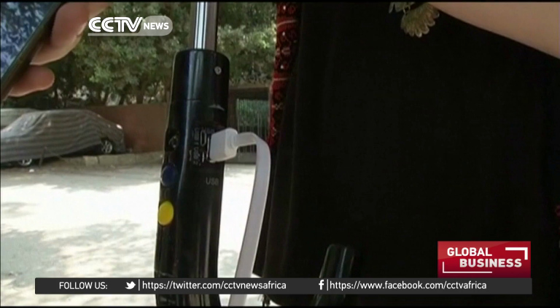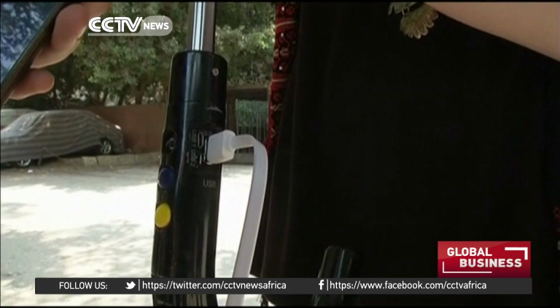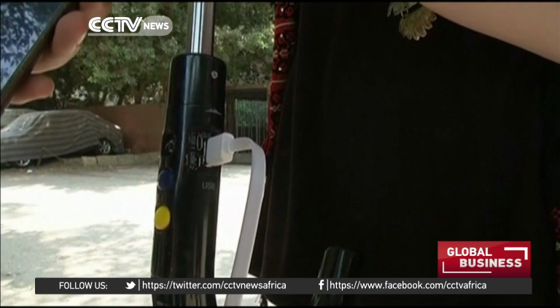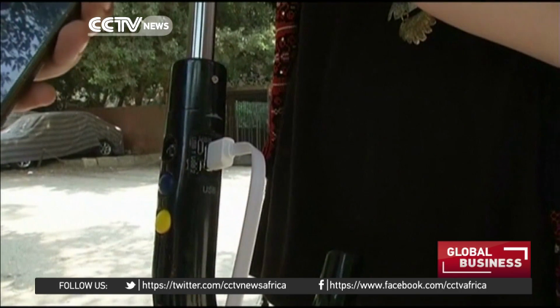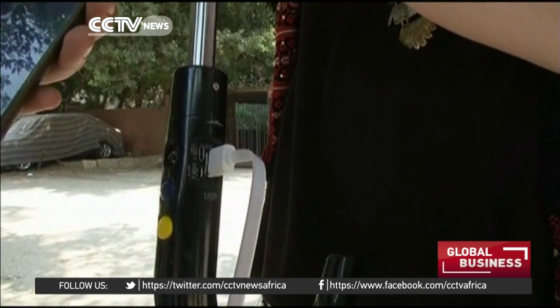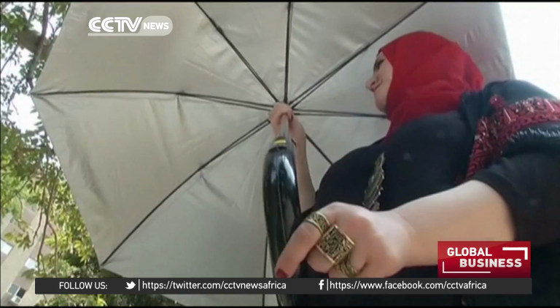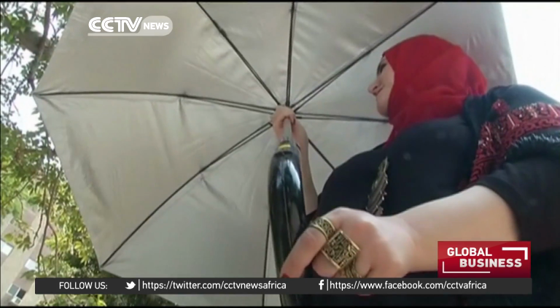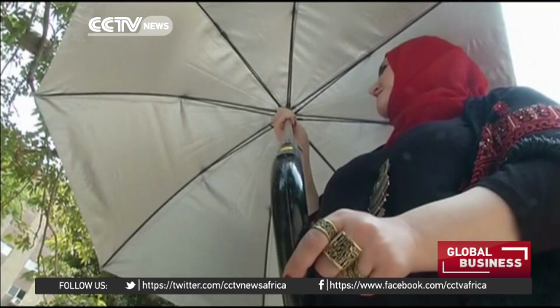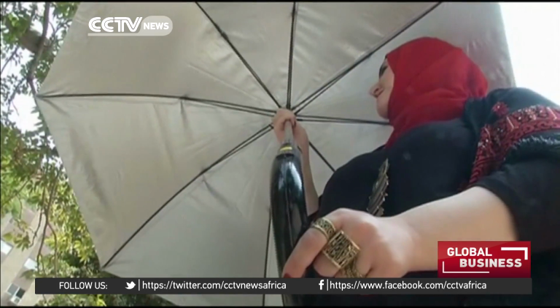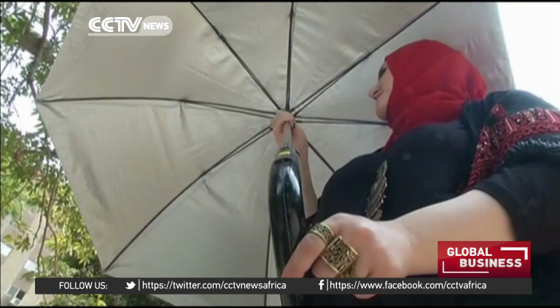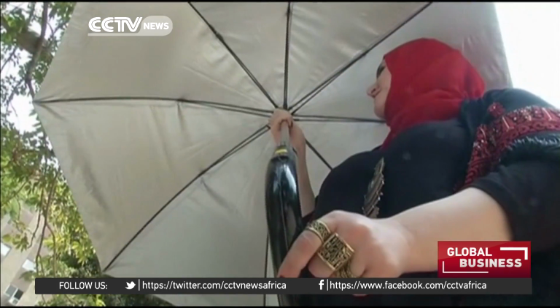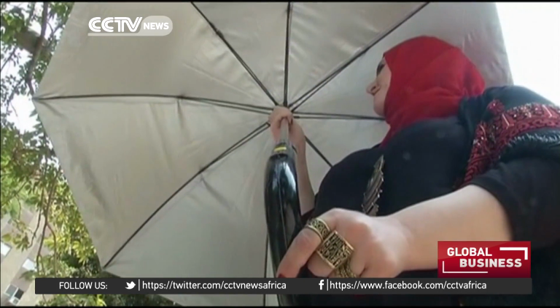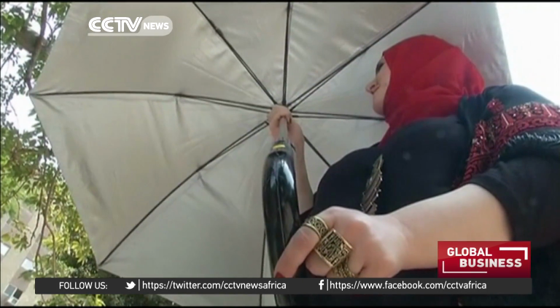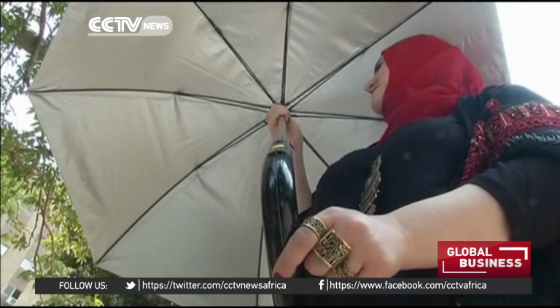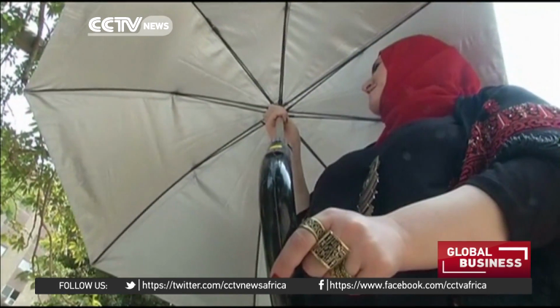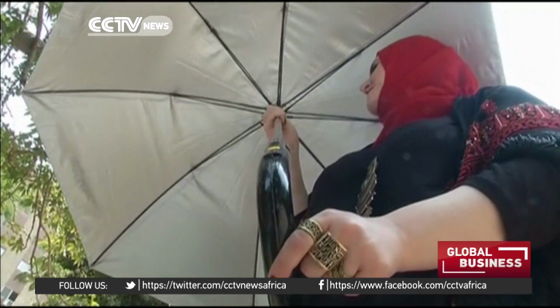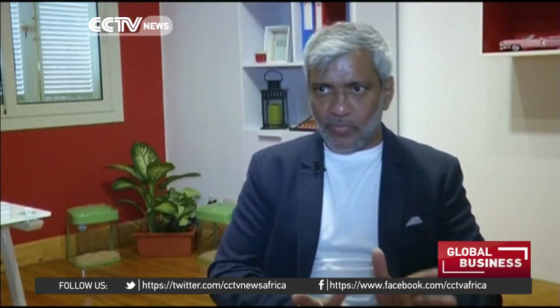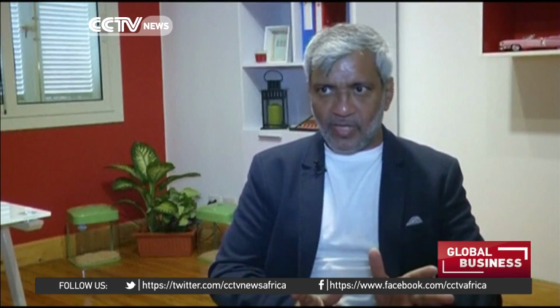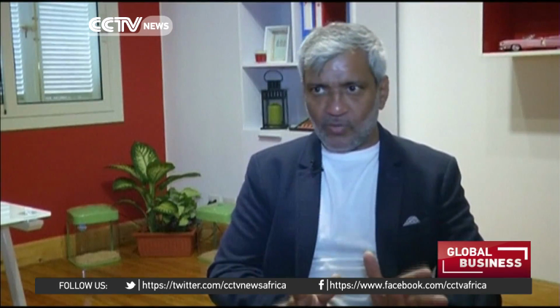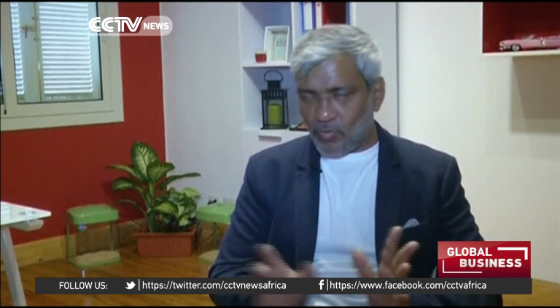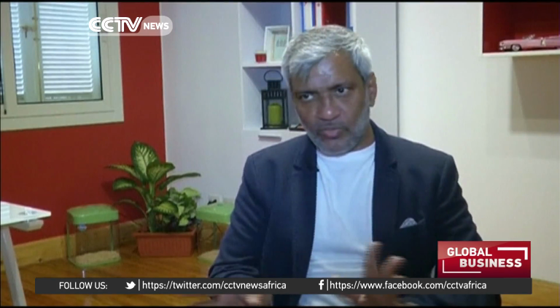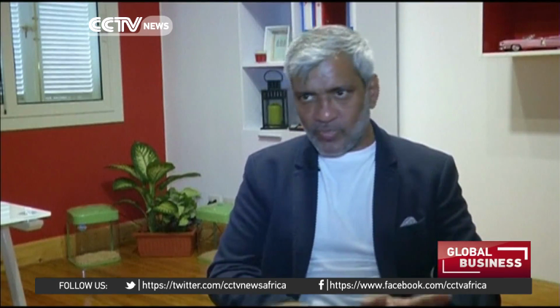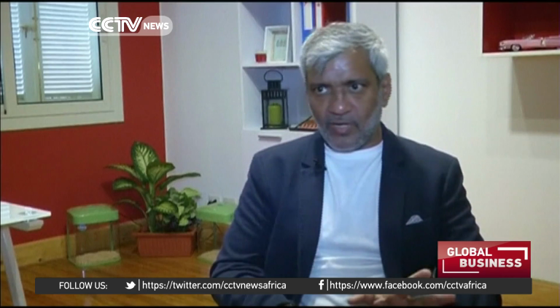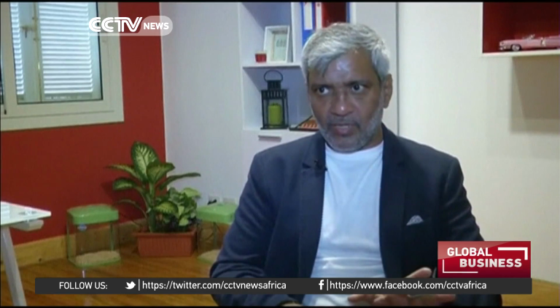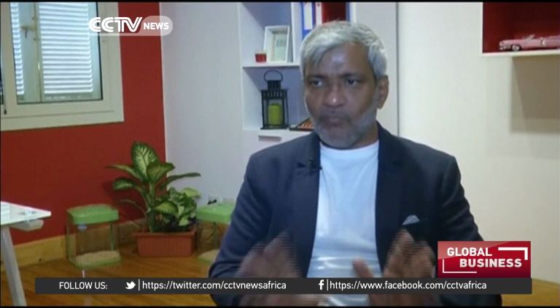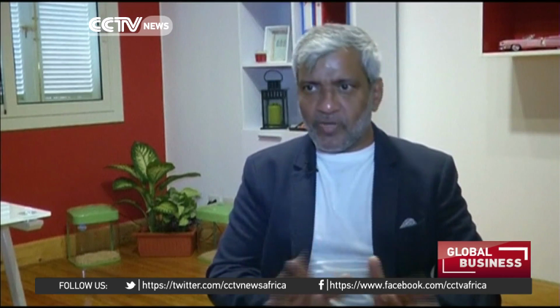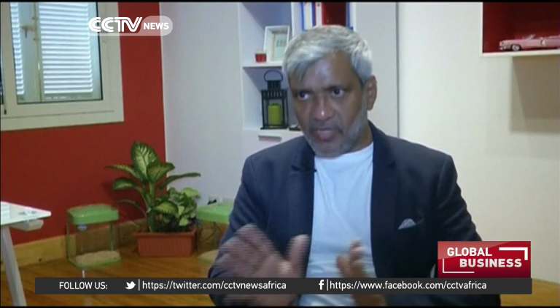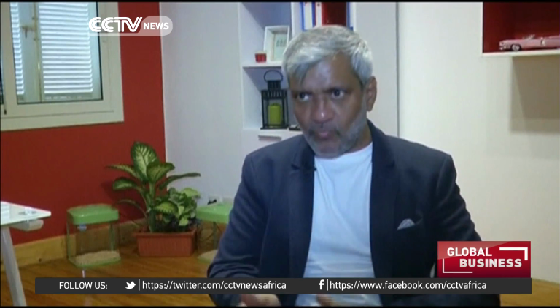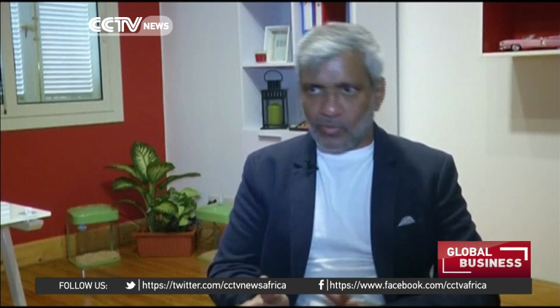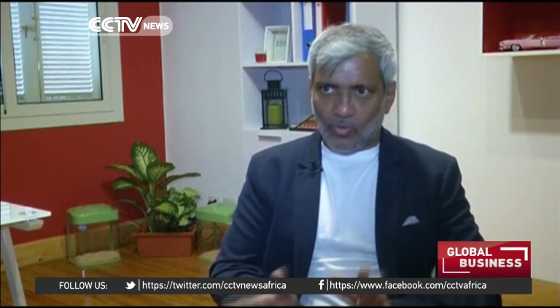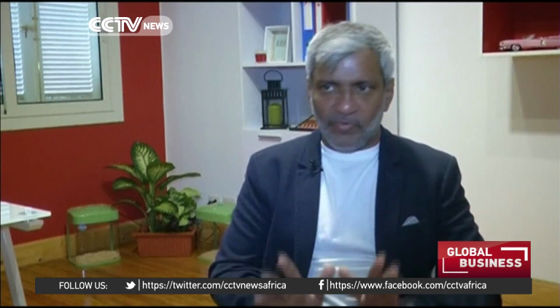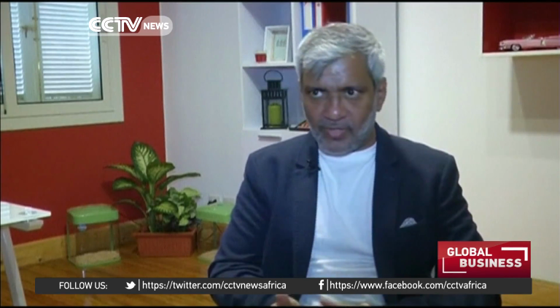The GPS system will help families stay together by helping each individual who has an umbrella to easily identify where he or she is.